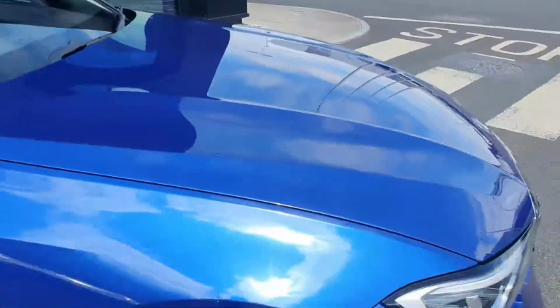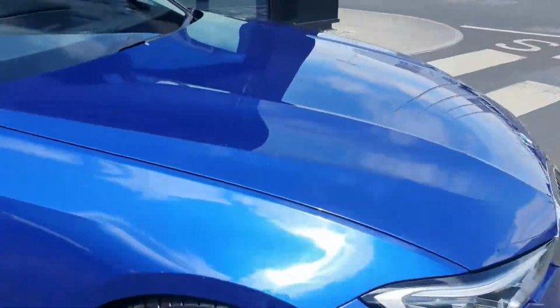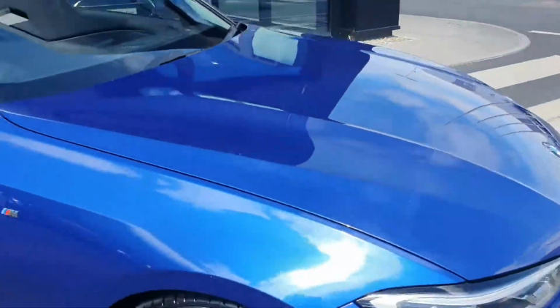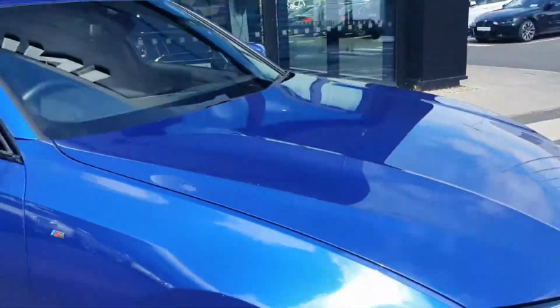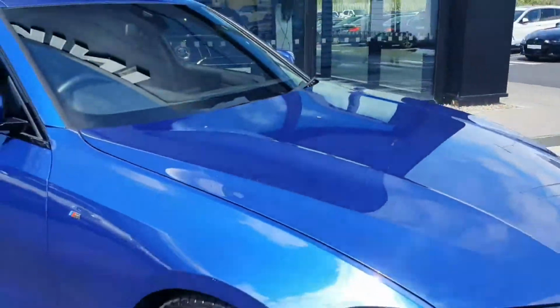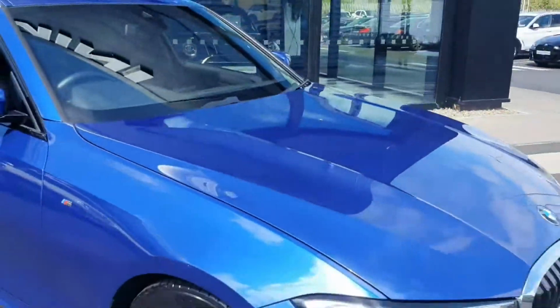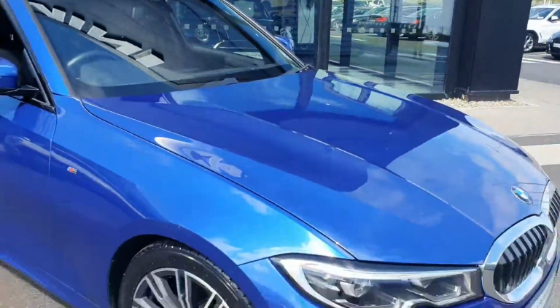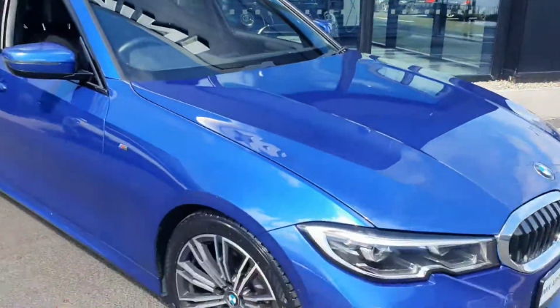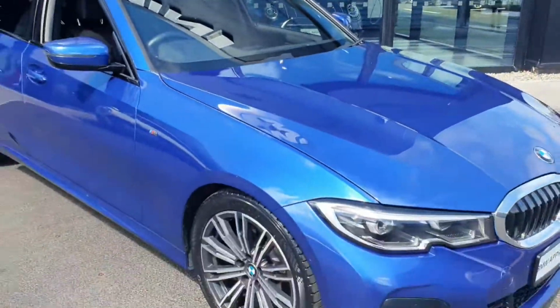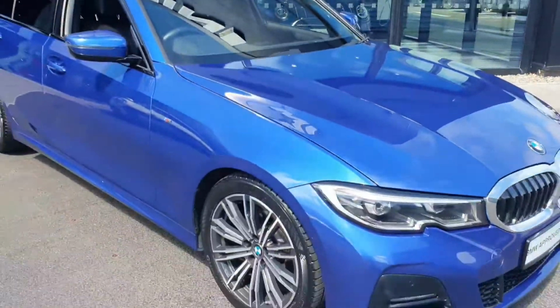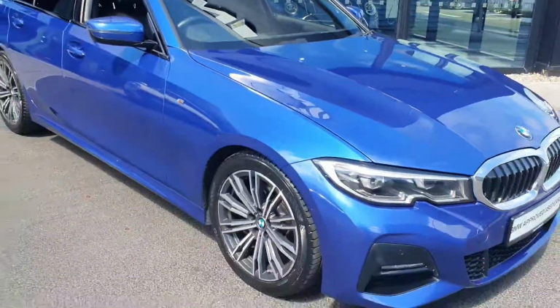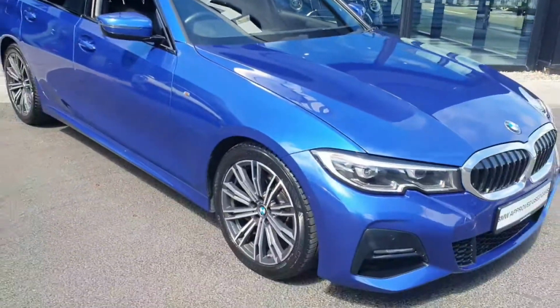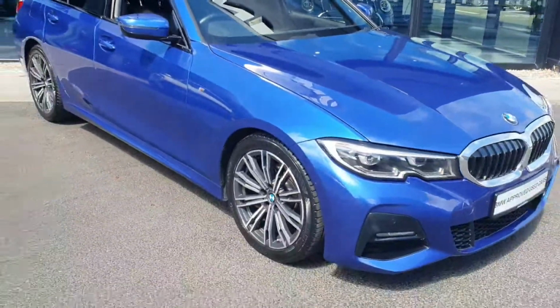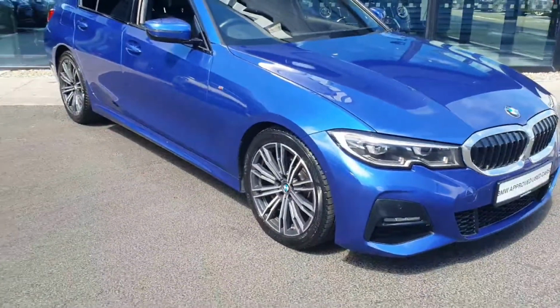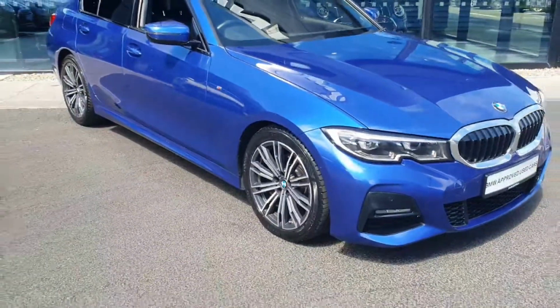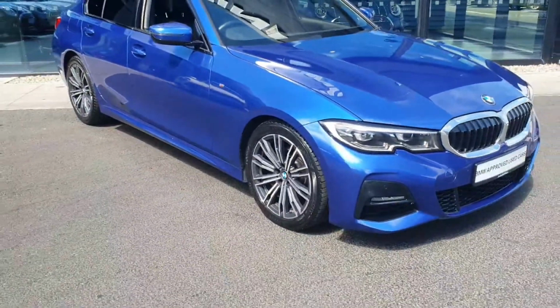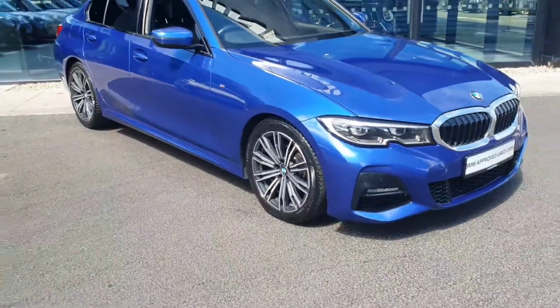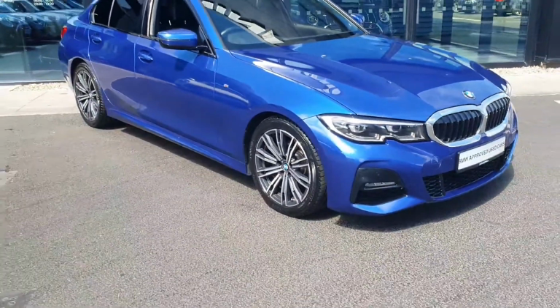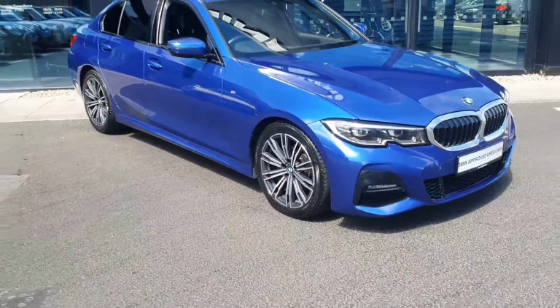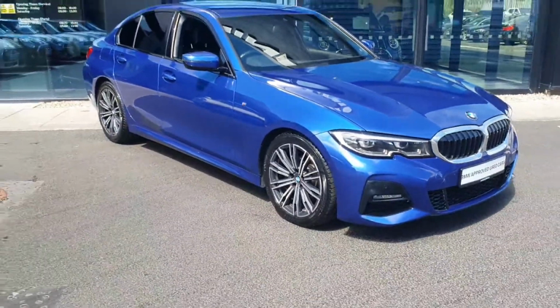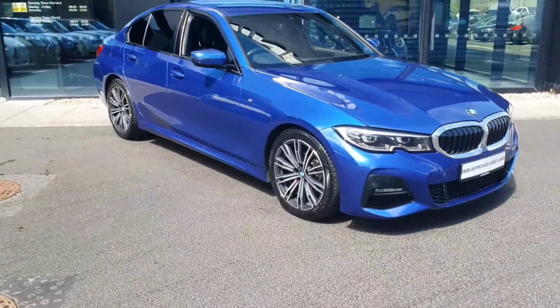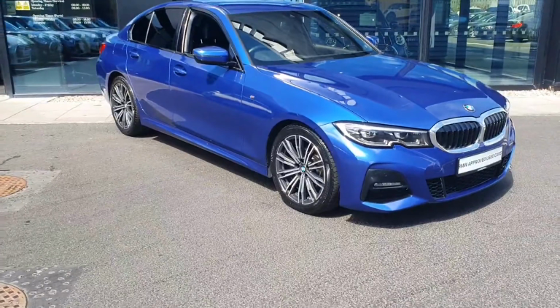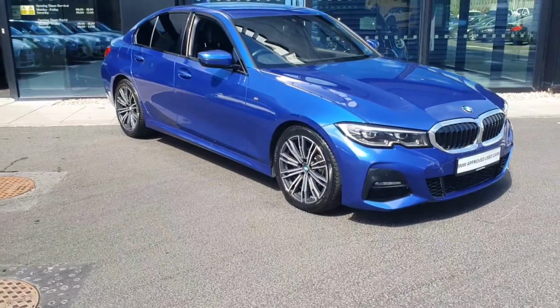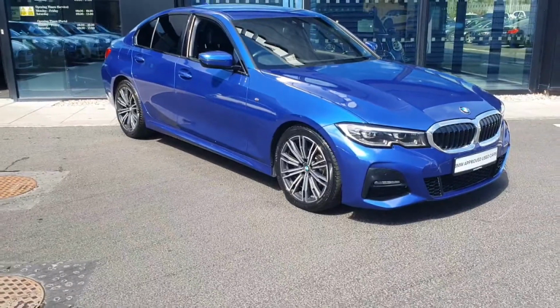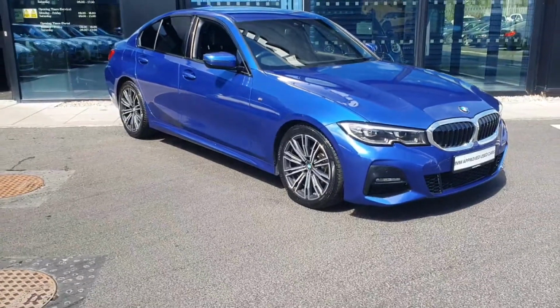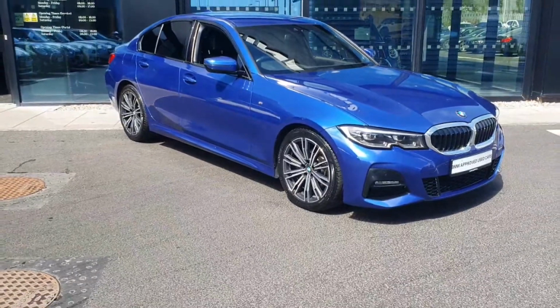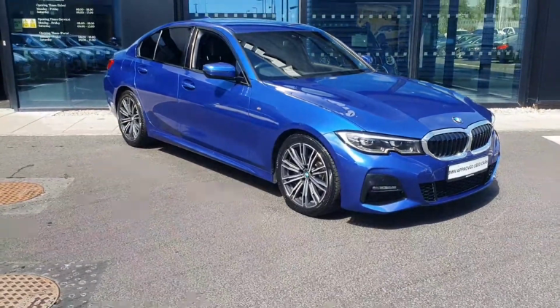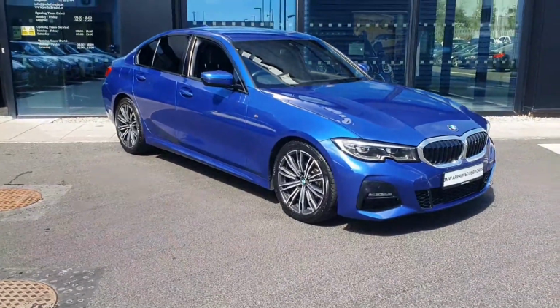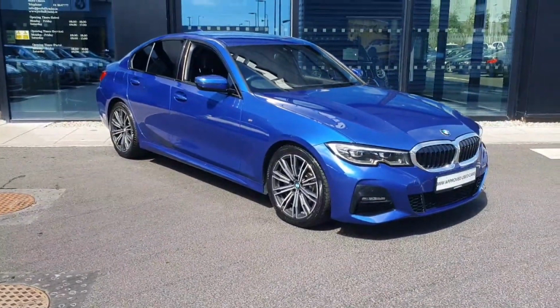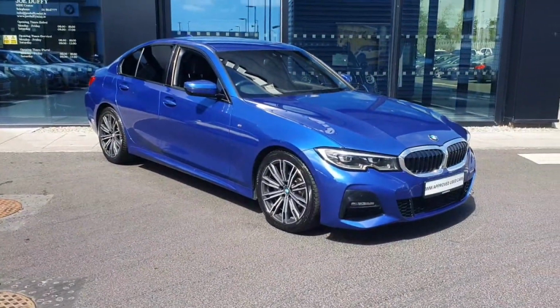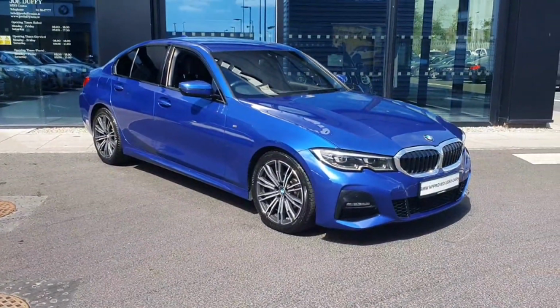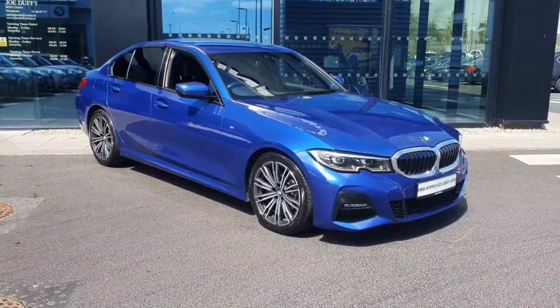If you'd like to take this car for a test drive or if you have any queries, don't hesitate to contact us at Joe Duffy BMW at Charlestown.